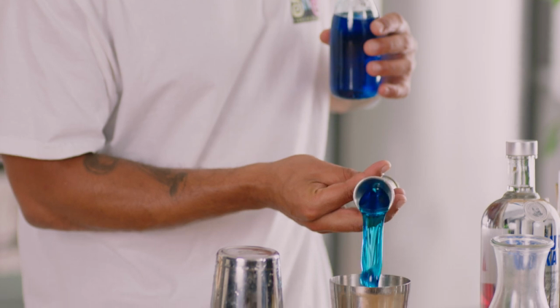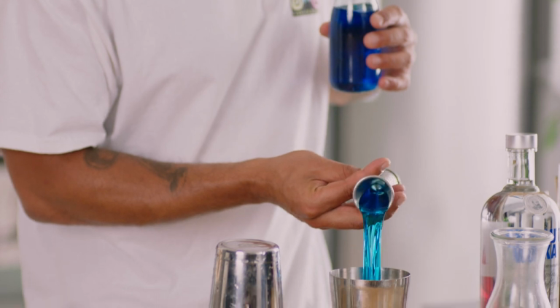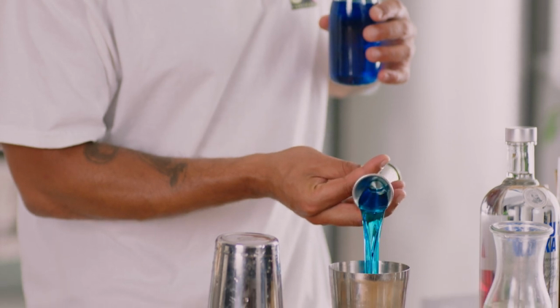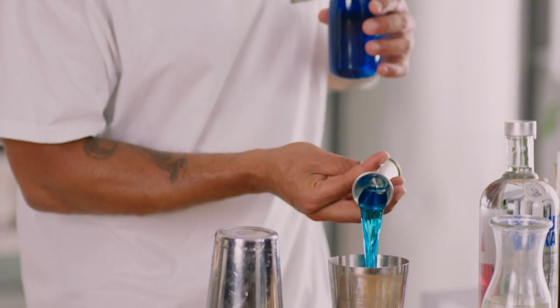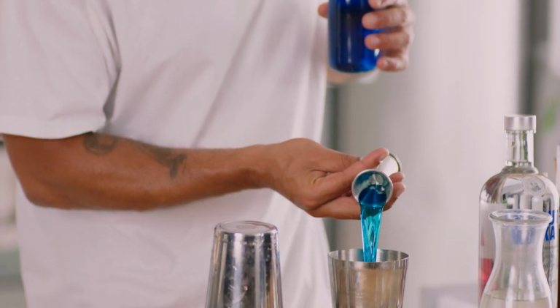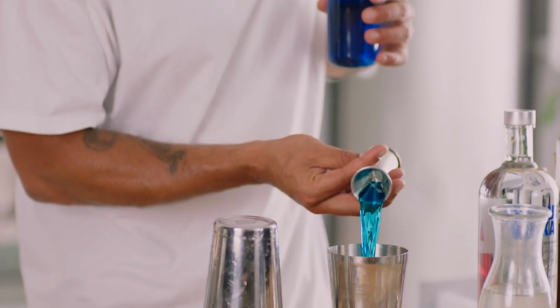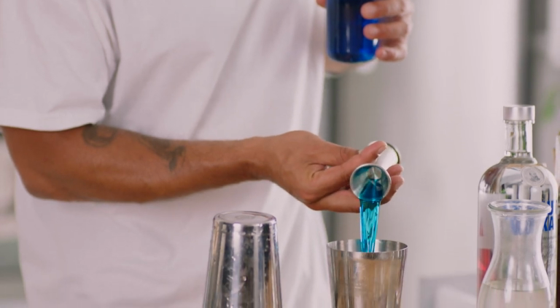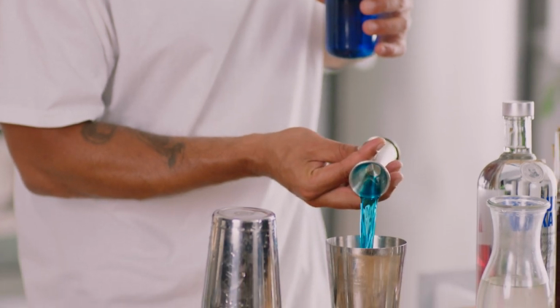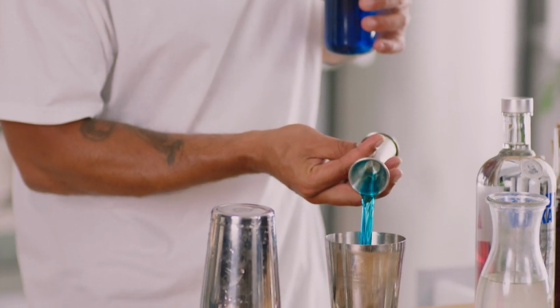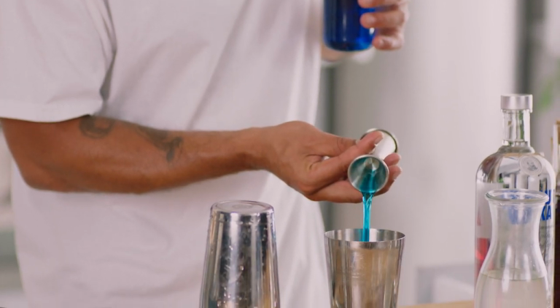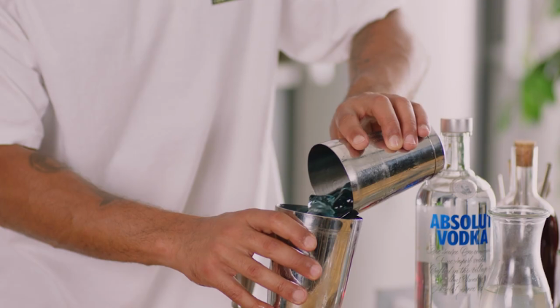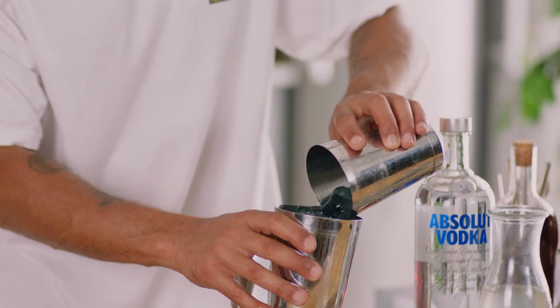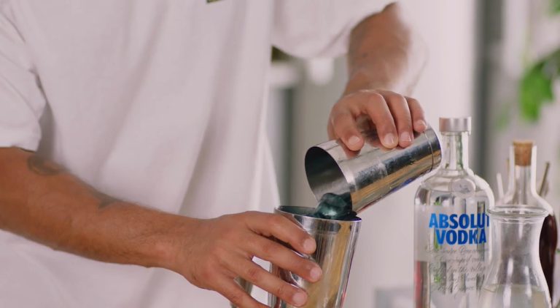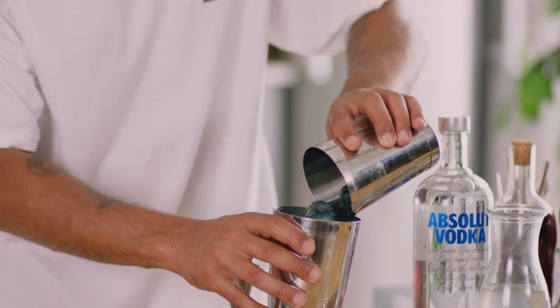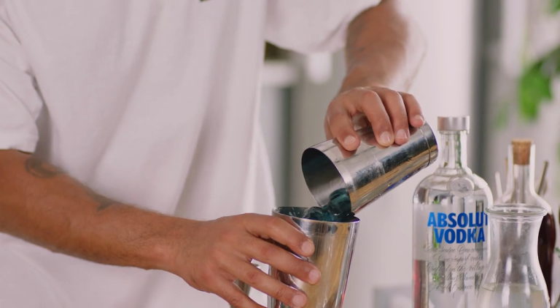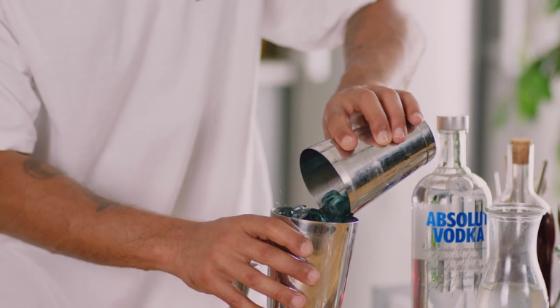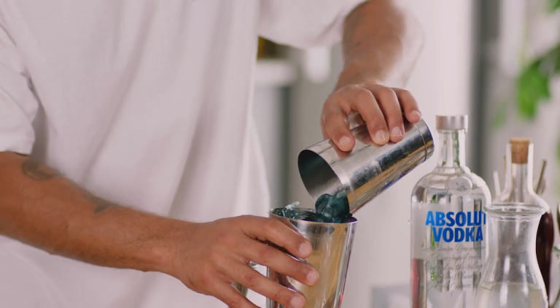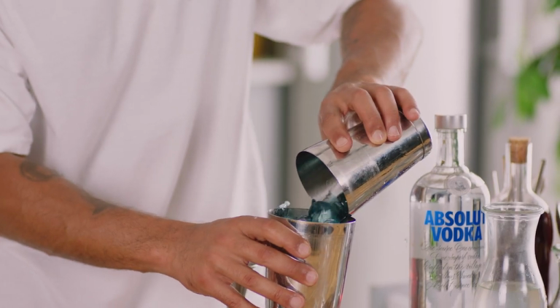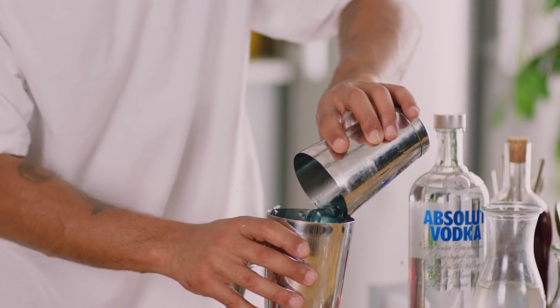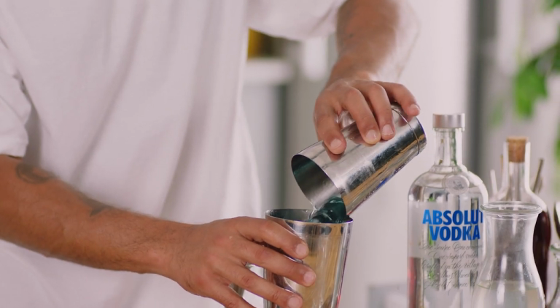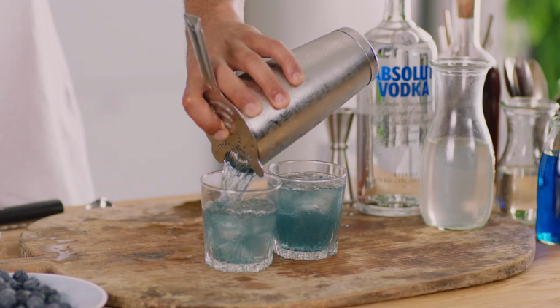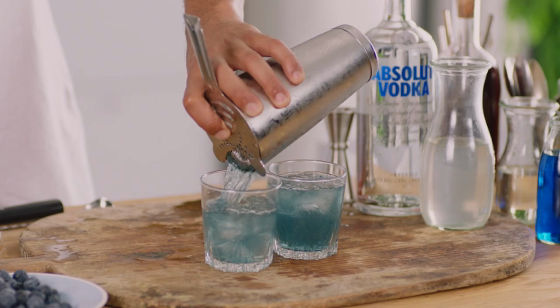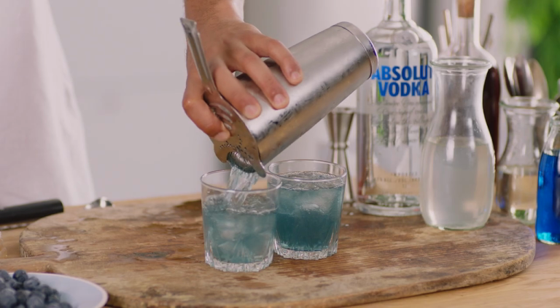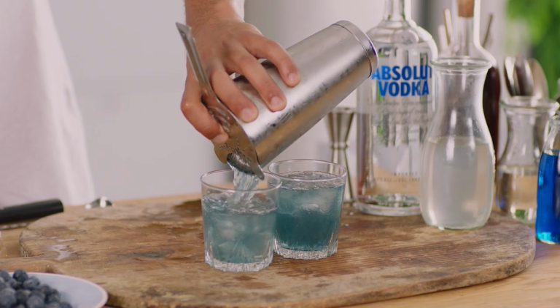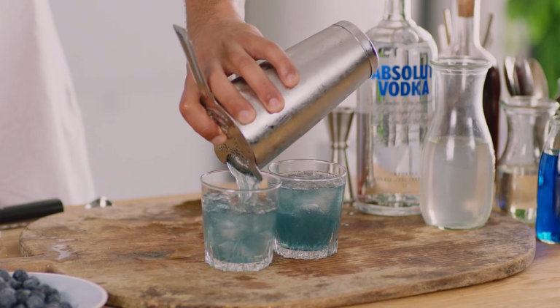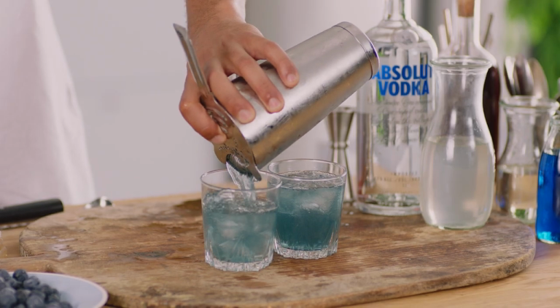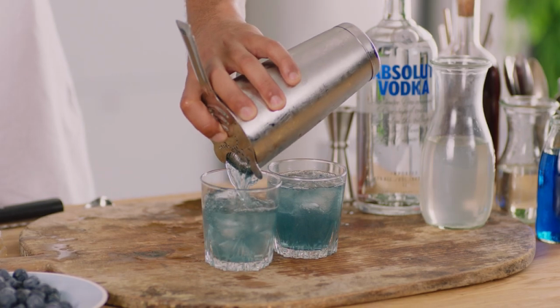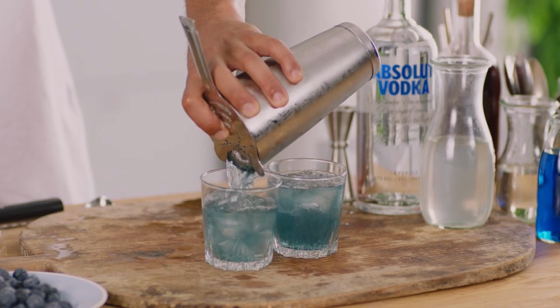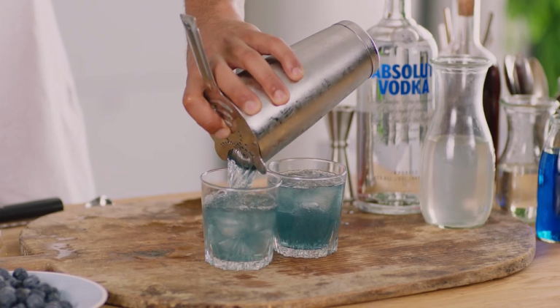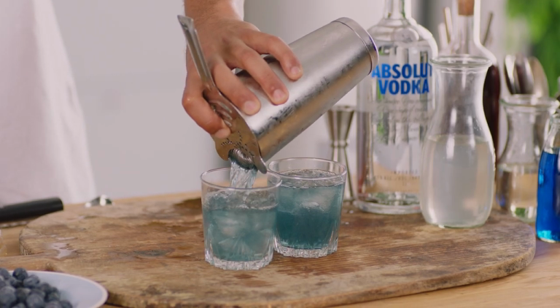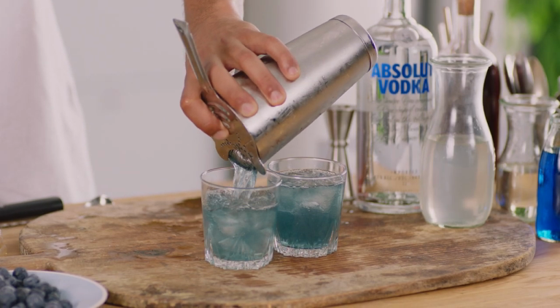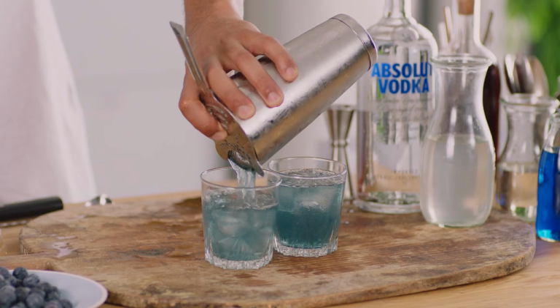Absolut Vodka coming through there — slight hints of cranberry balanced off with the coconut water.